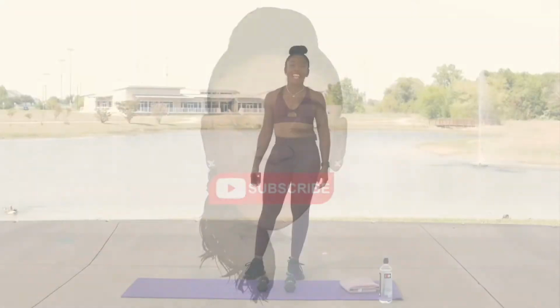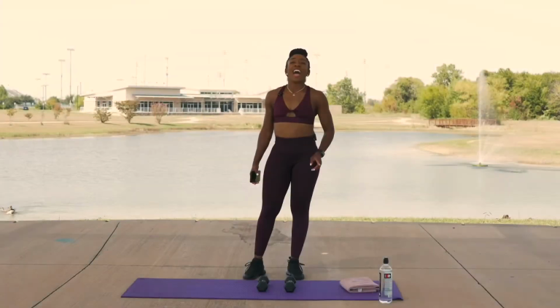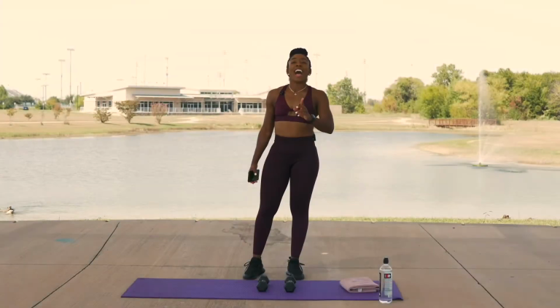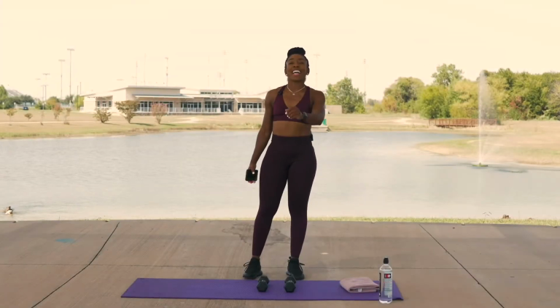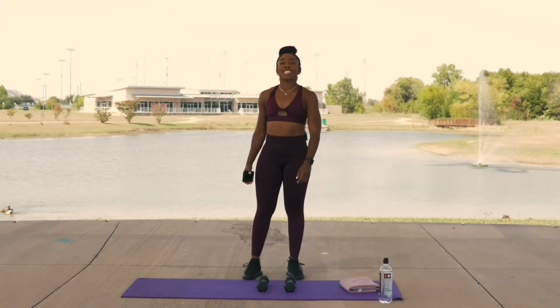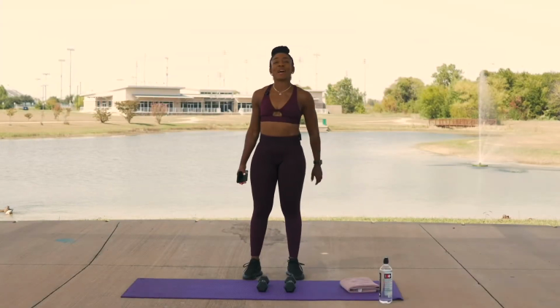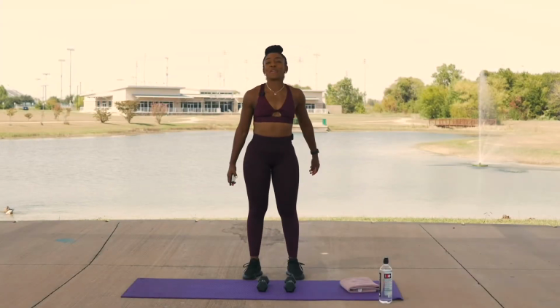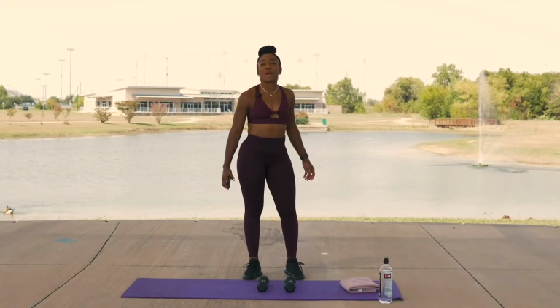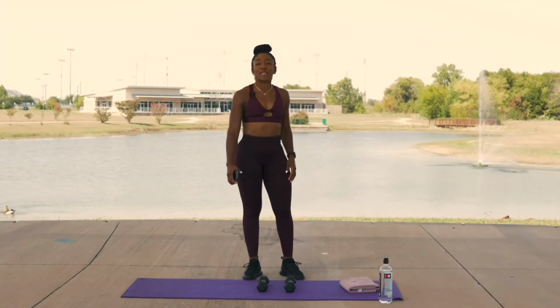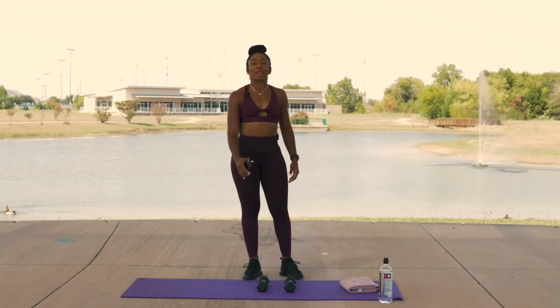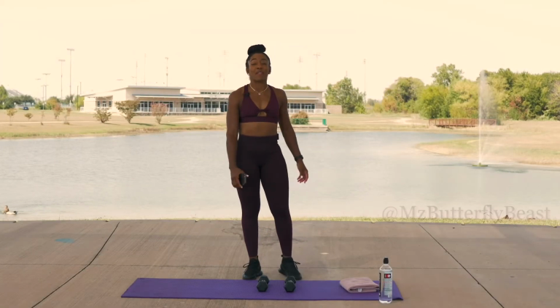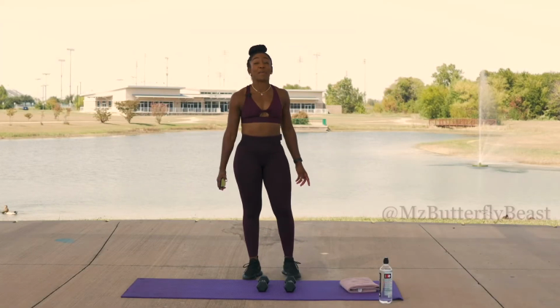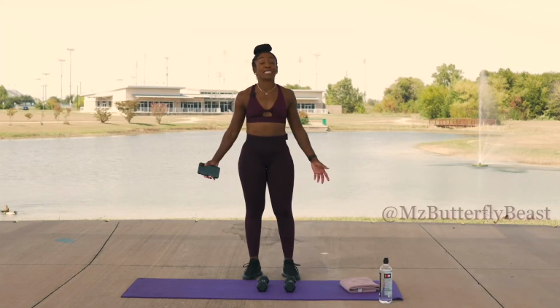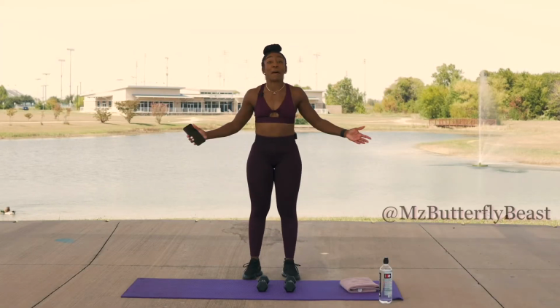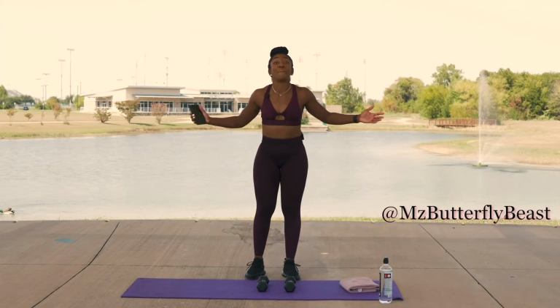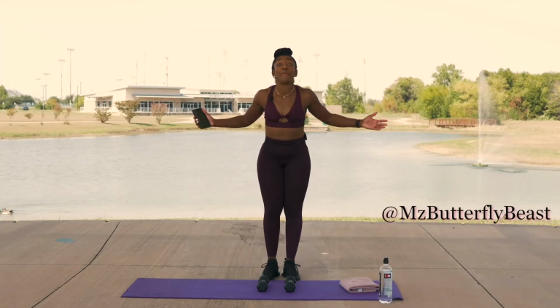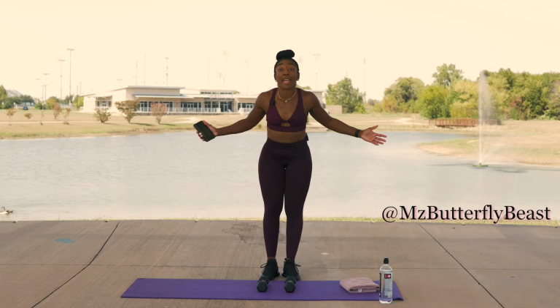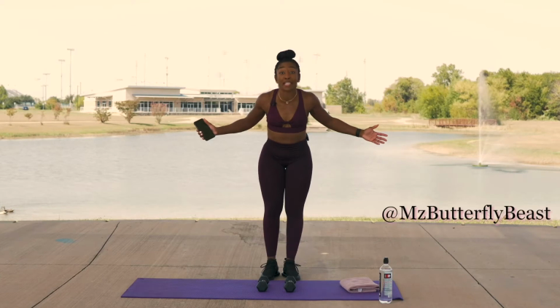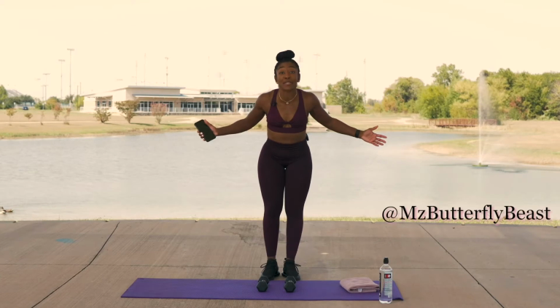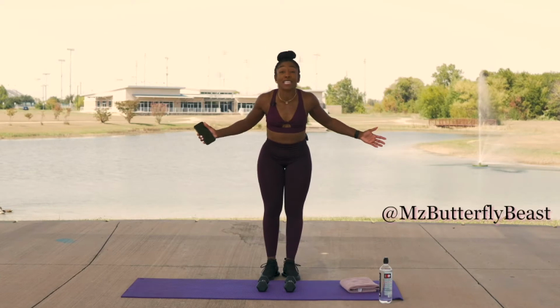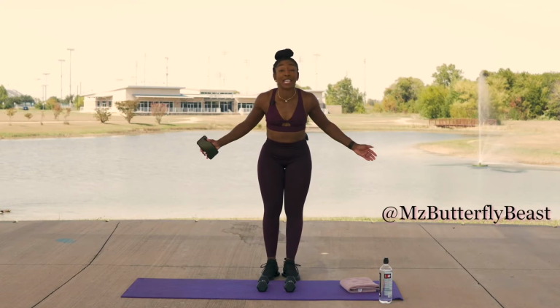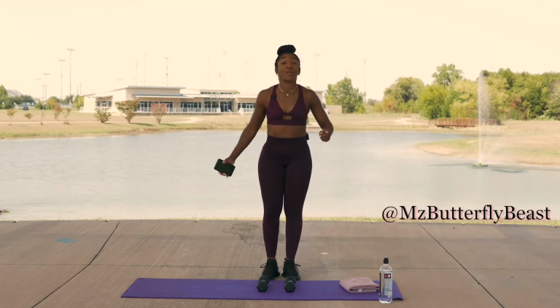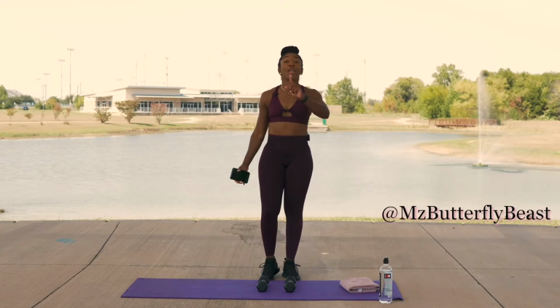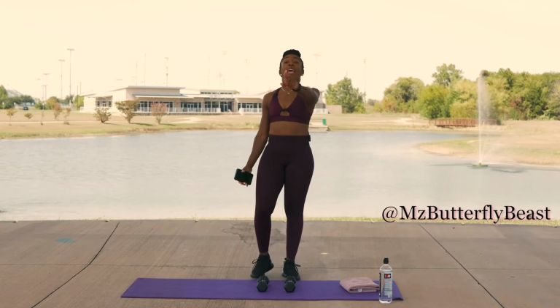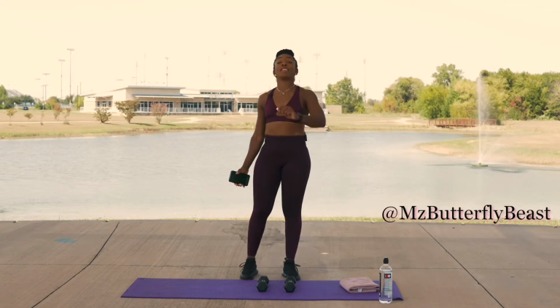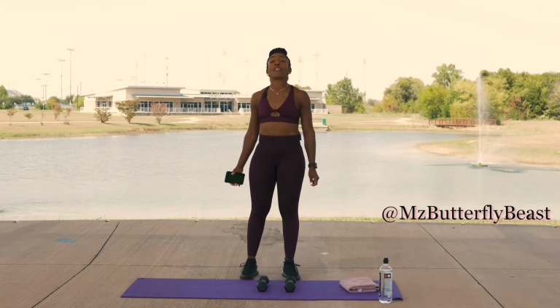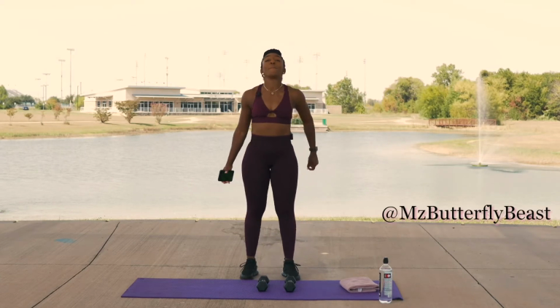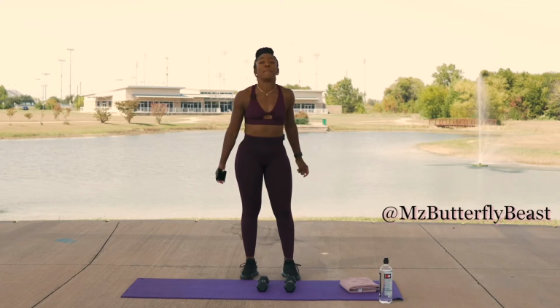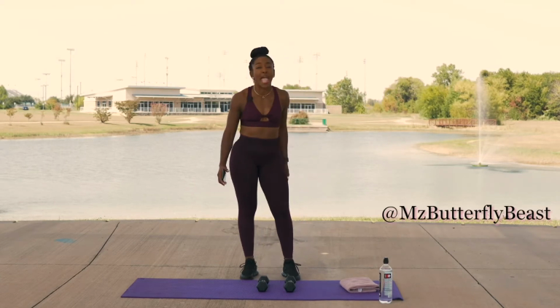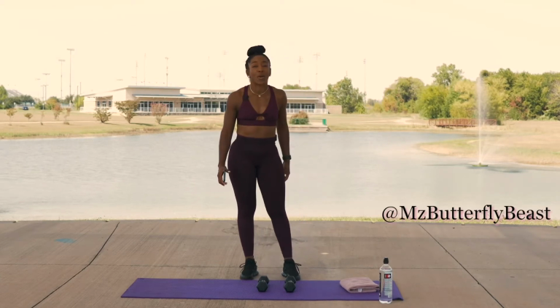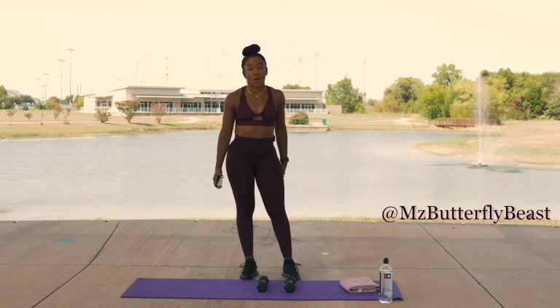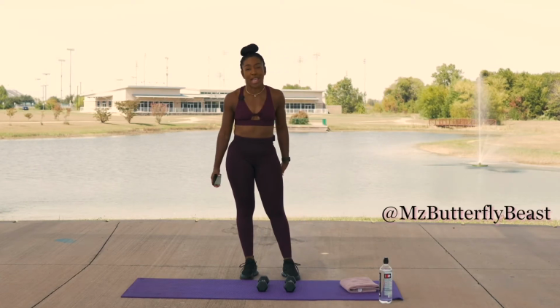Hi guys, I'm your girl Miss Butterfly Beast, and I'm back at you again with another back workout.